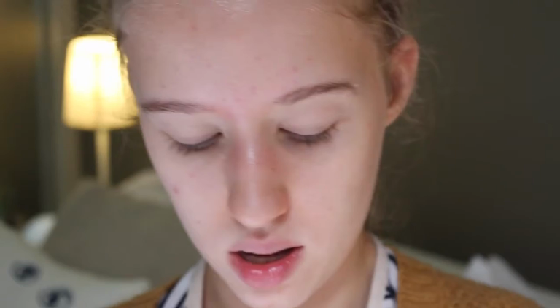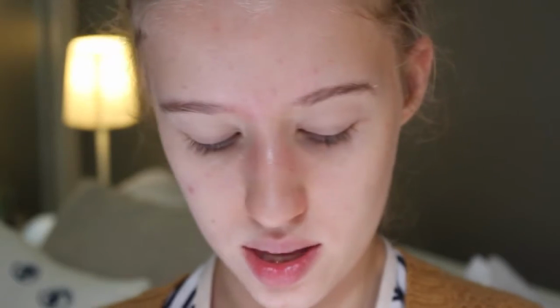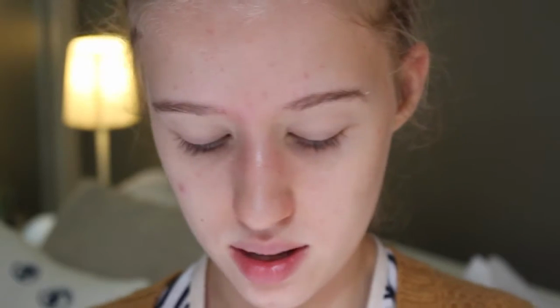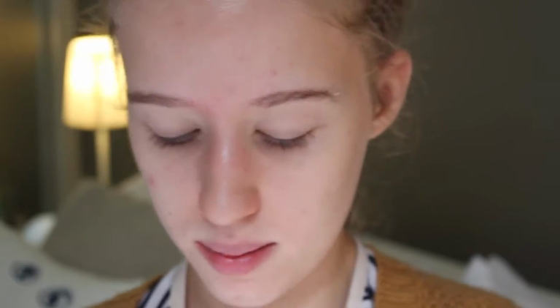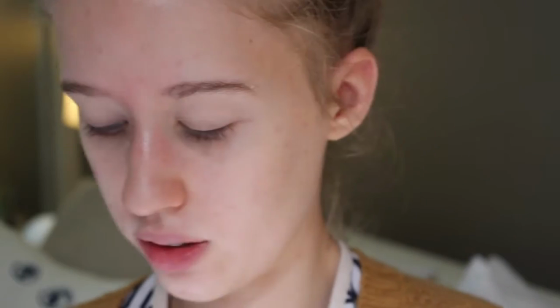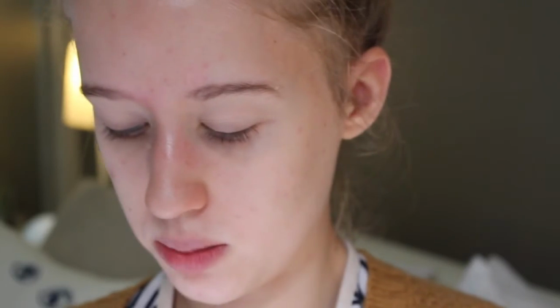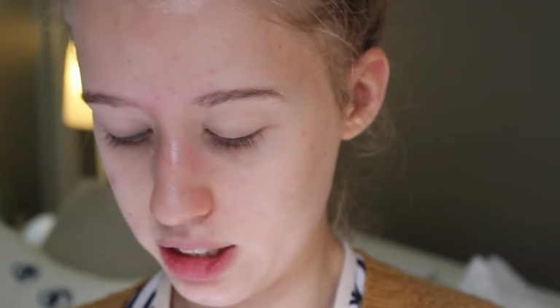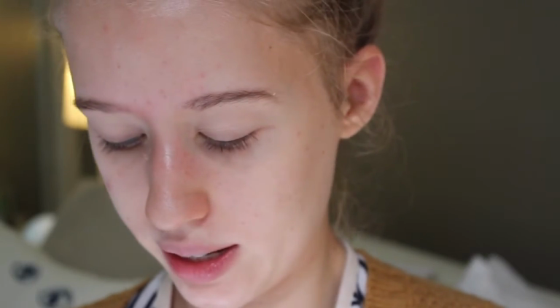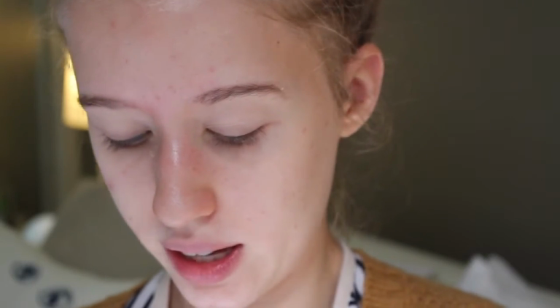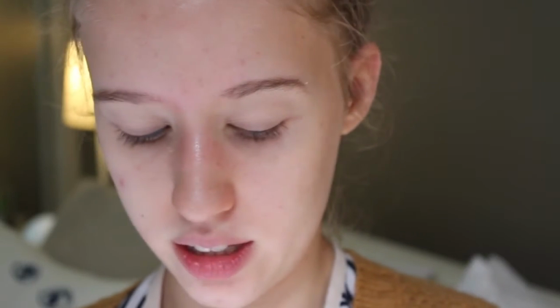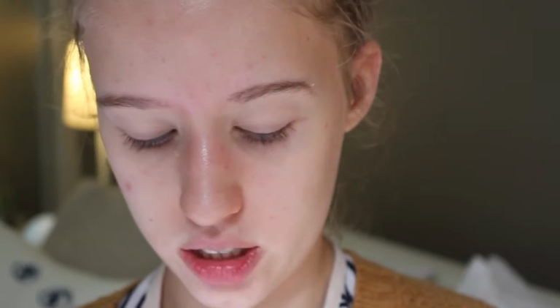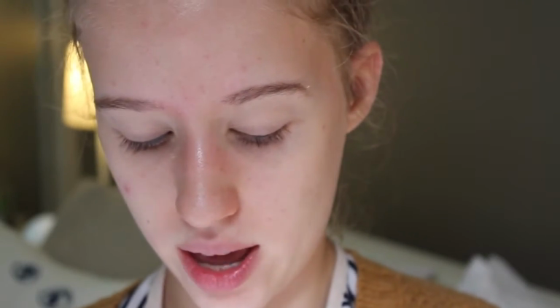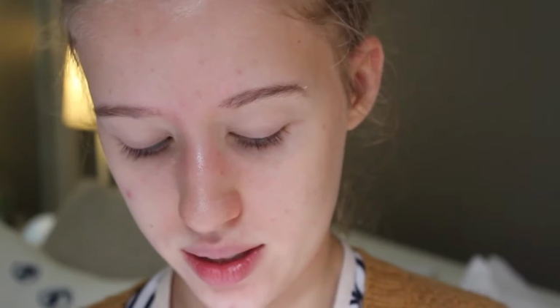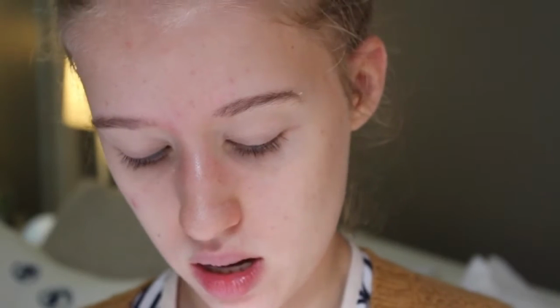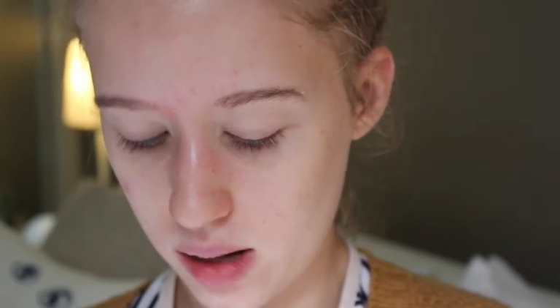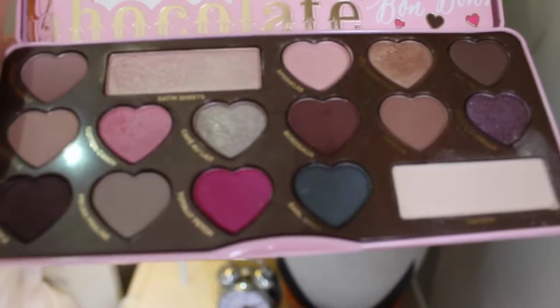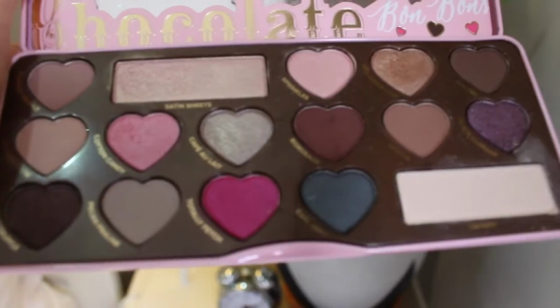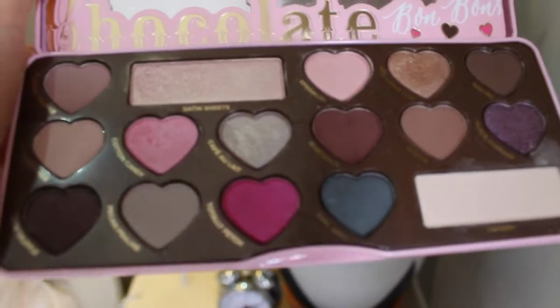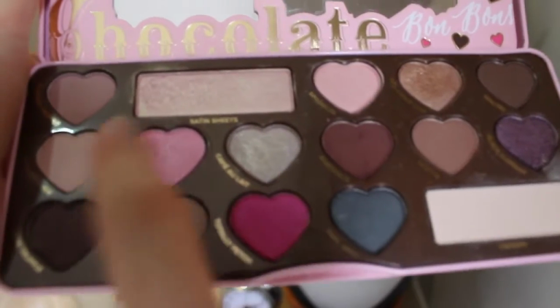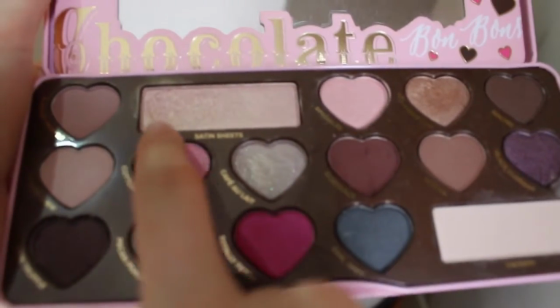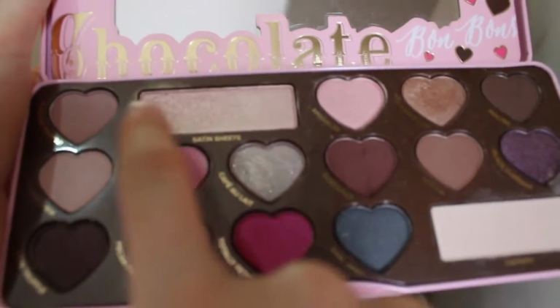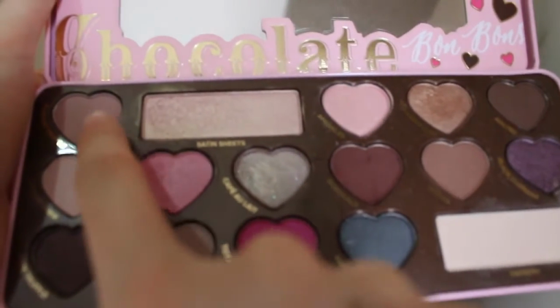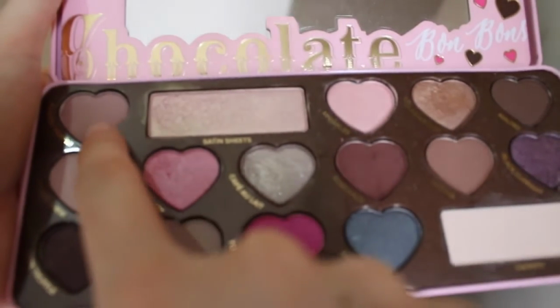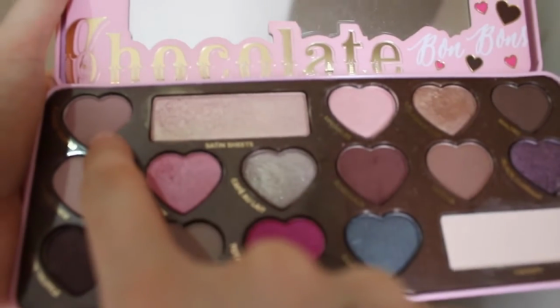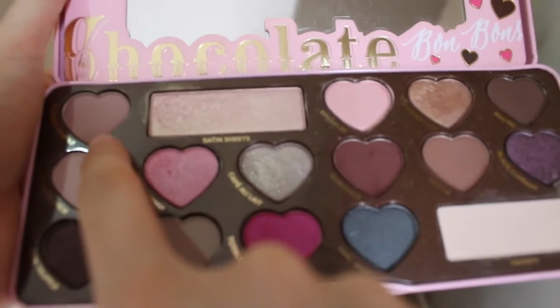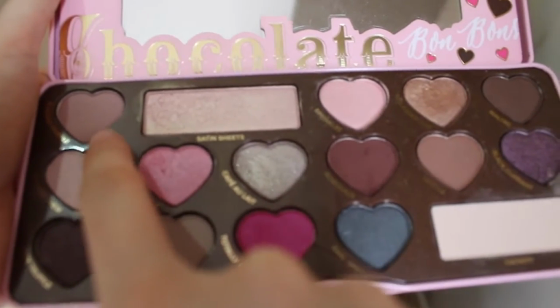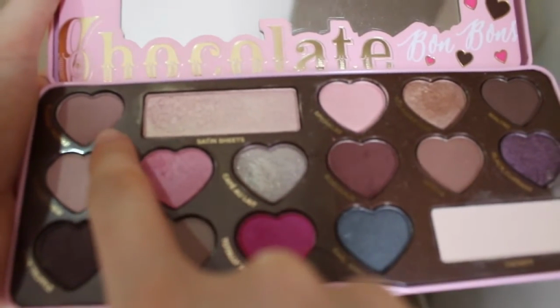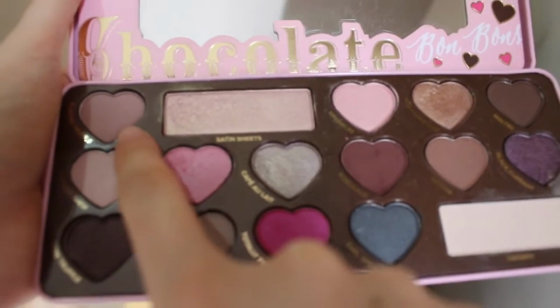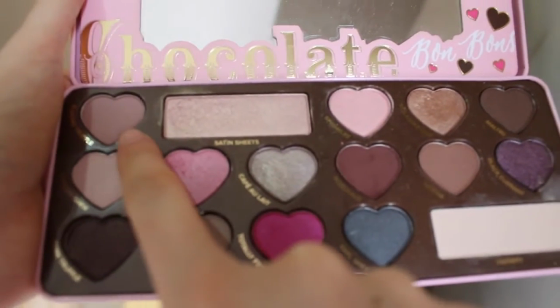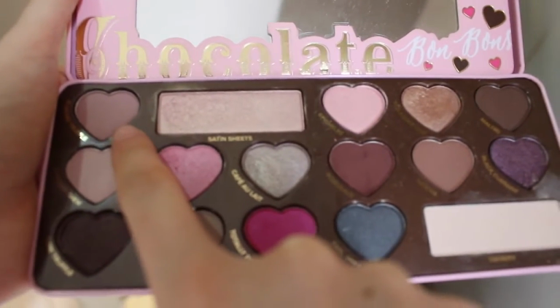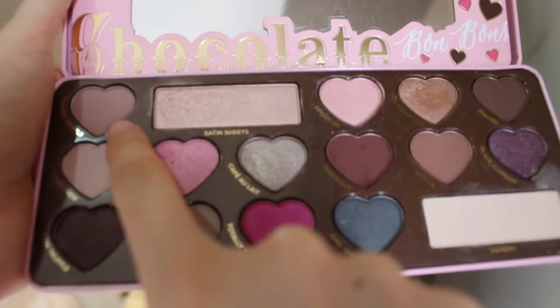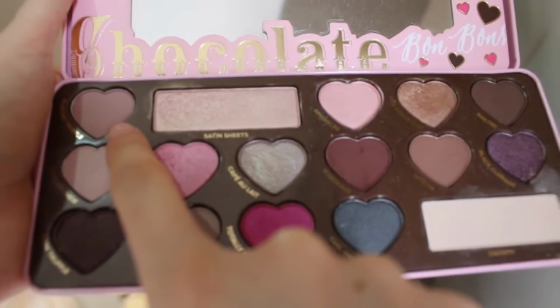Then I'm going to be taking the shade Almond Truffle and just putting that in the crease.